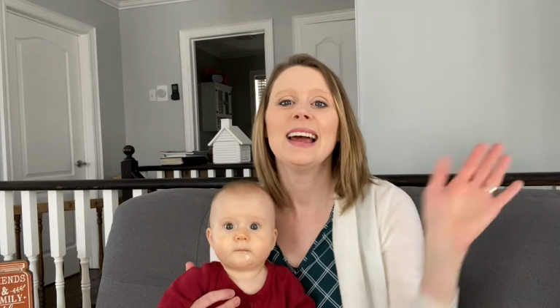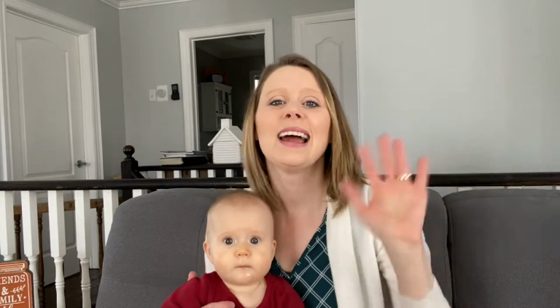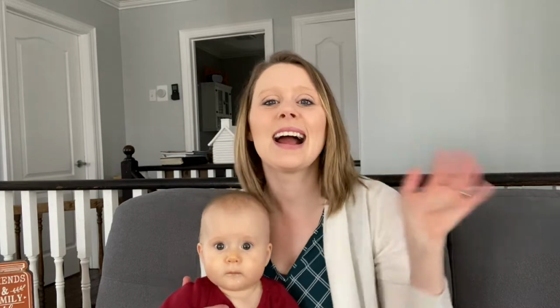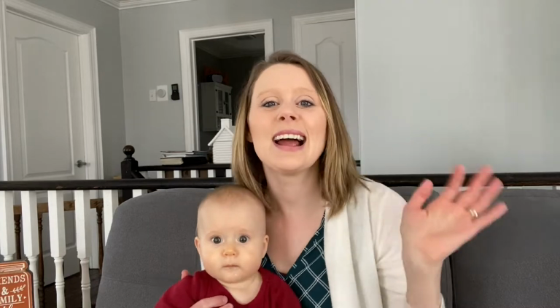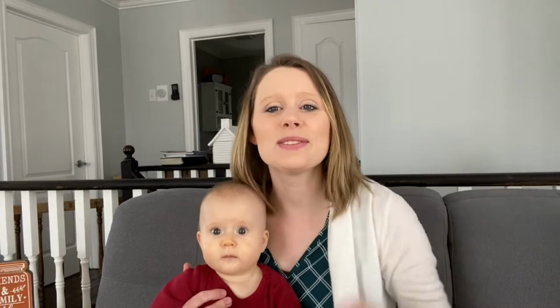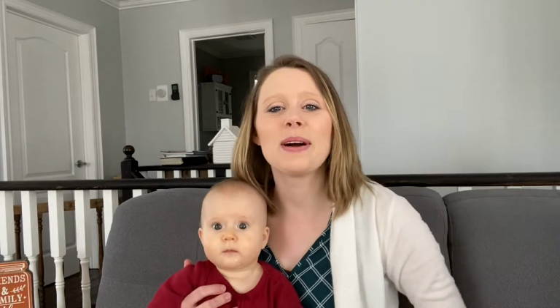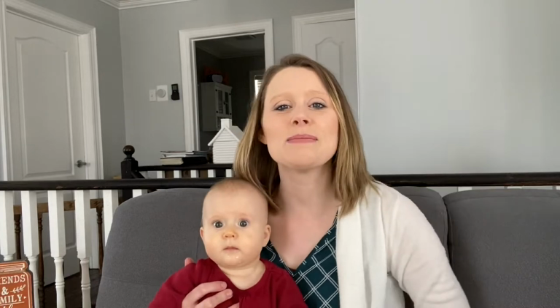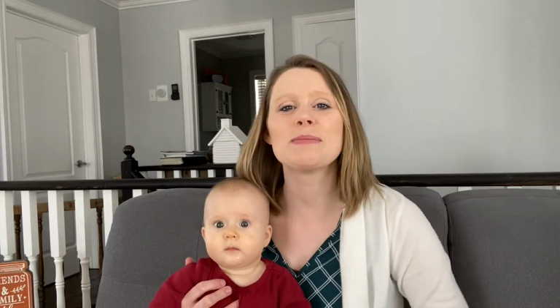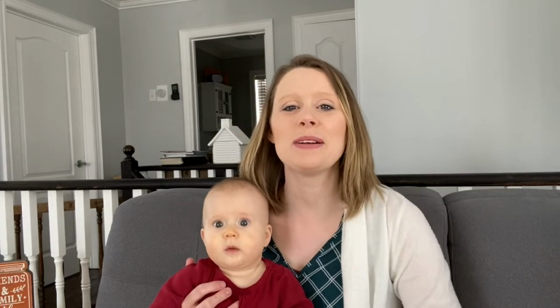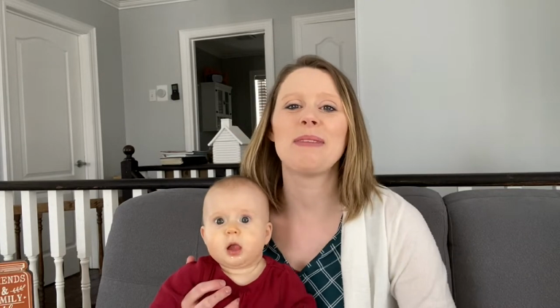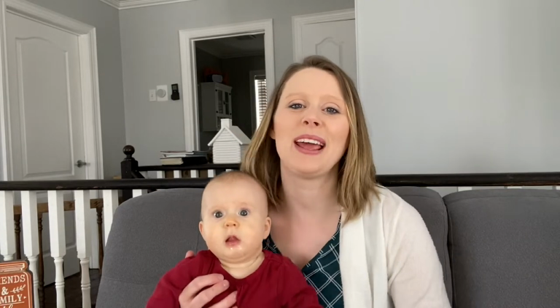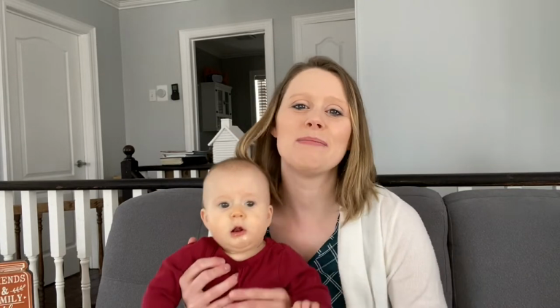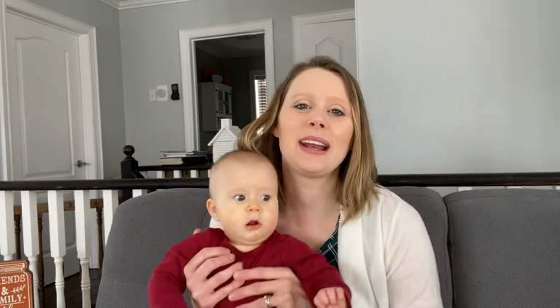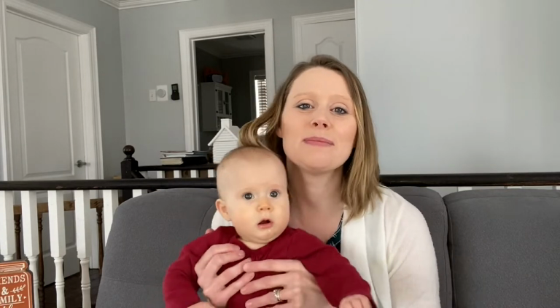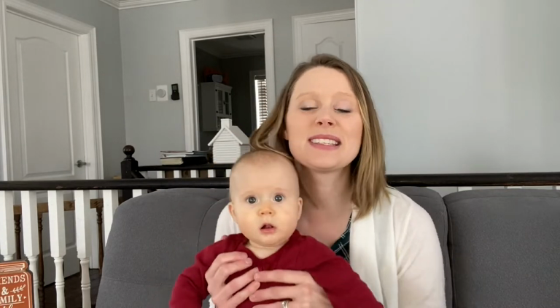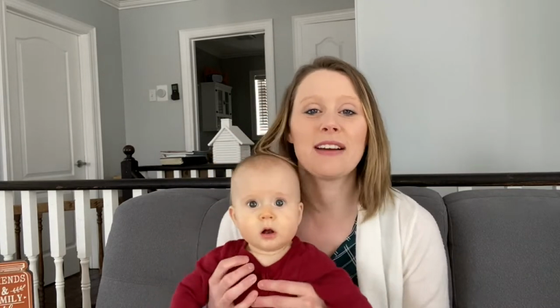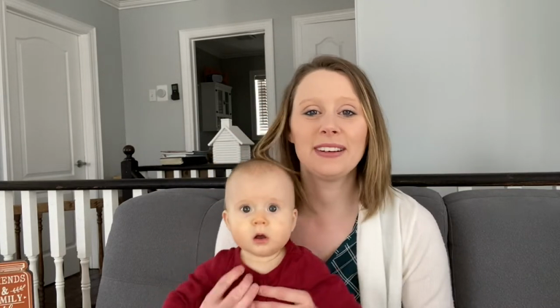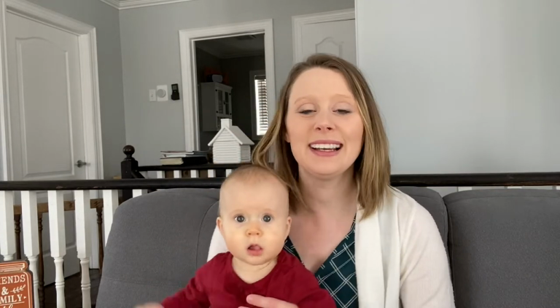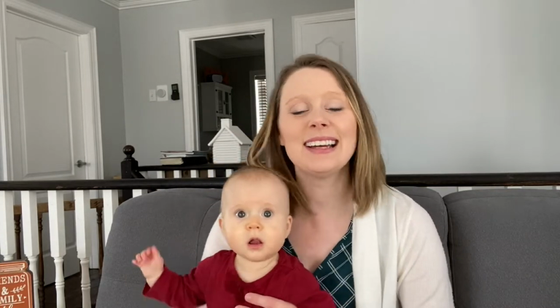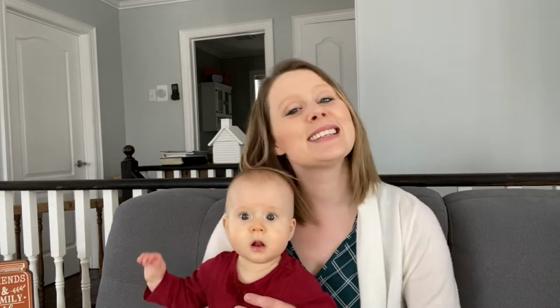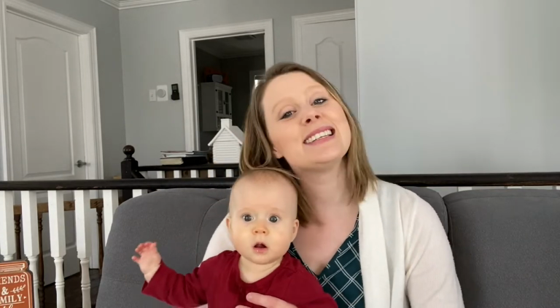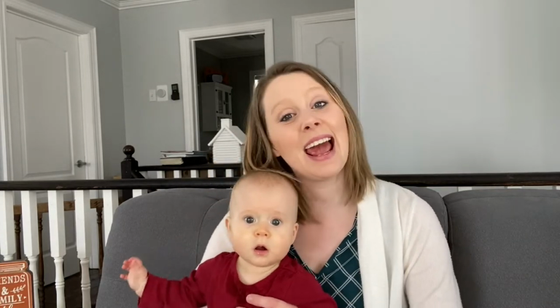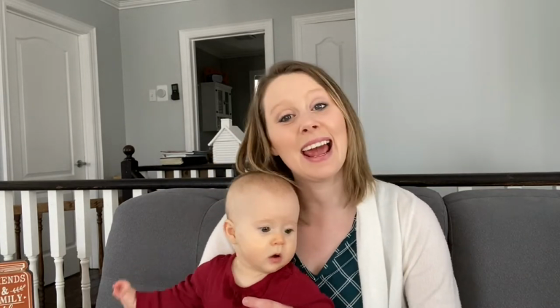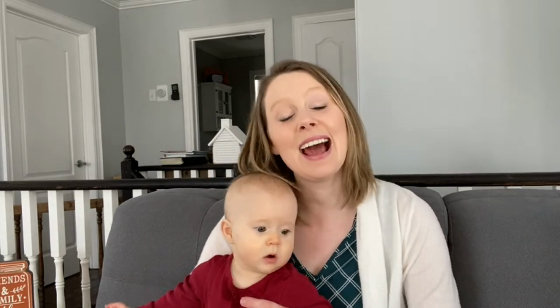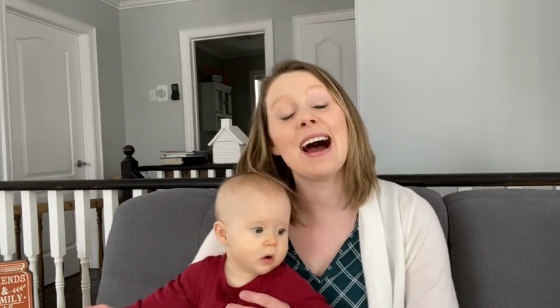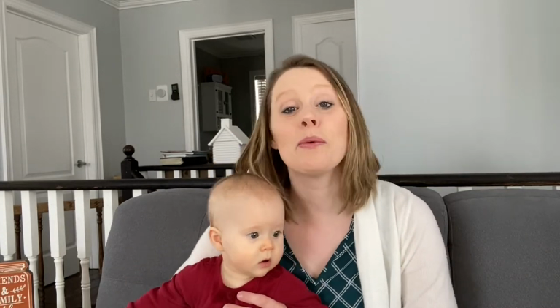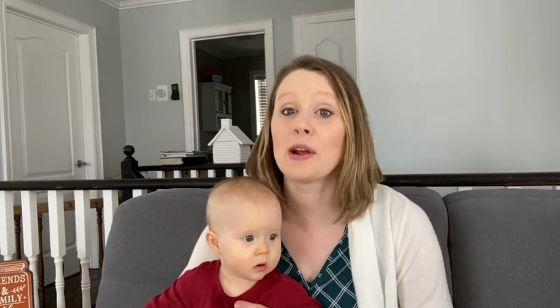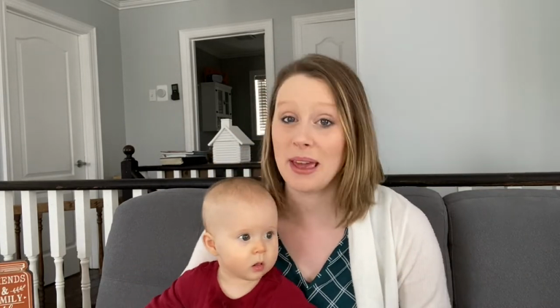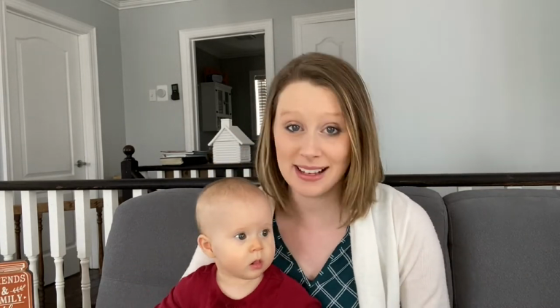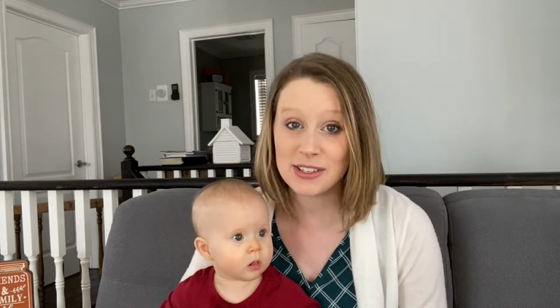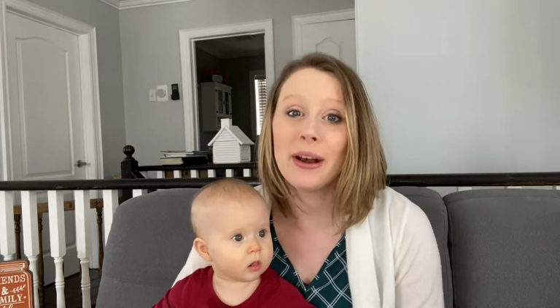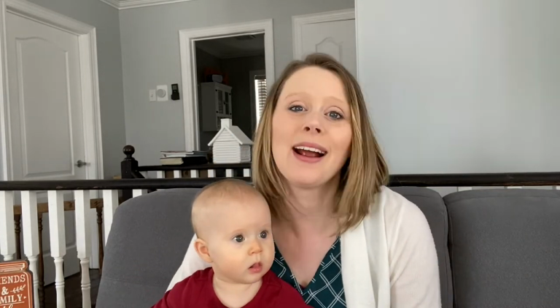Hey guys, welcome to Martin Made. My name is Stephanie and today we are making donaire.